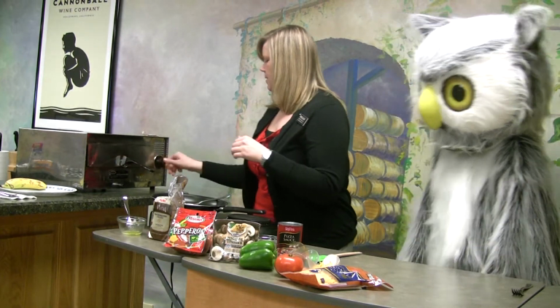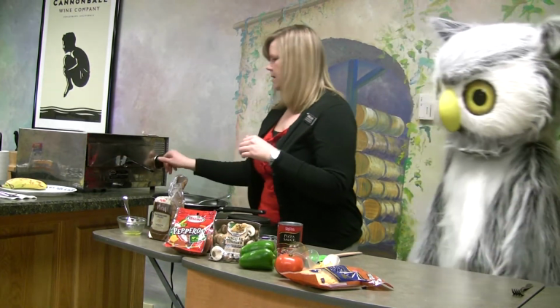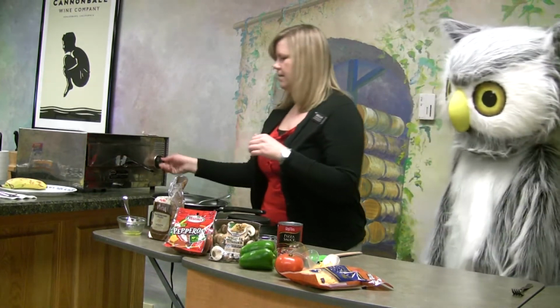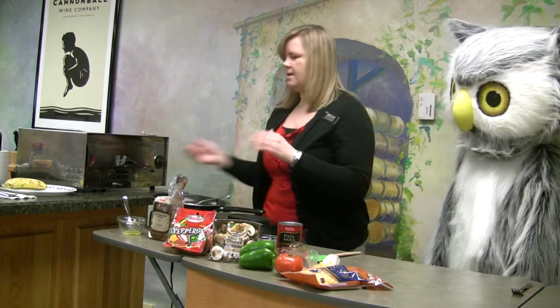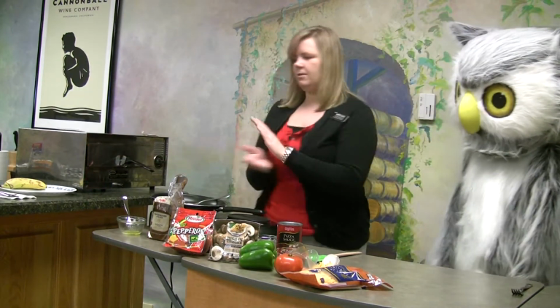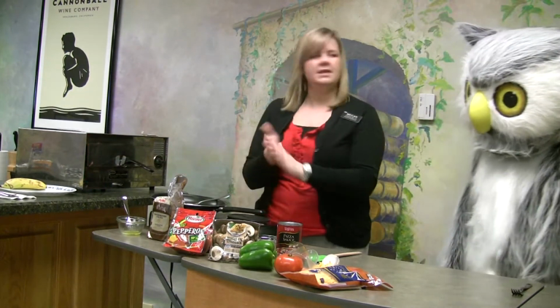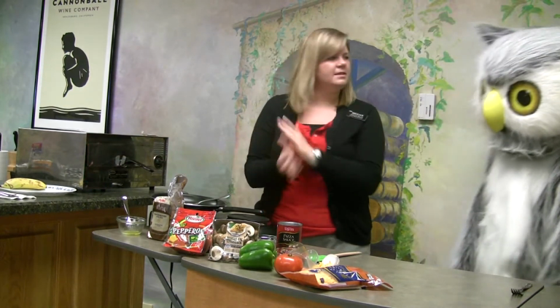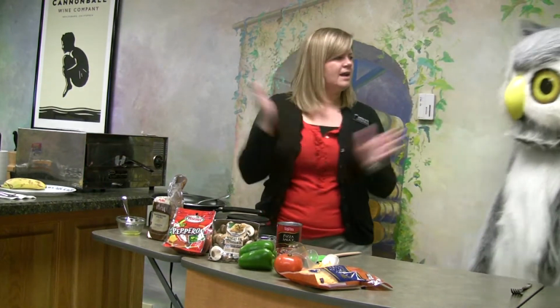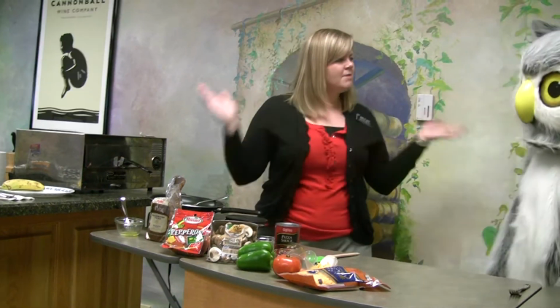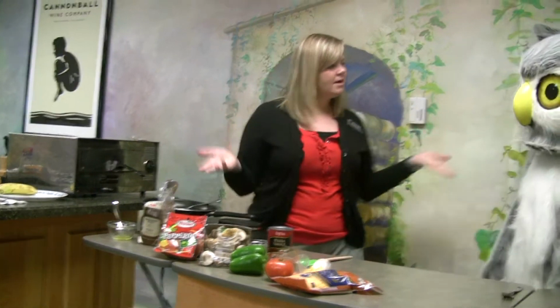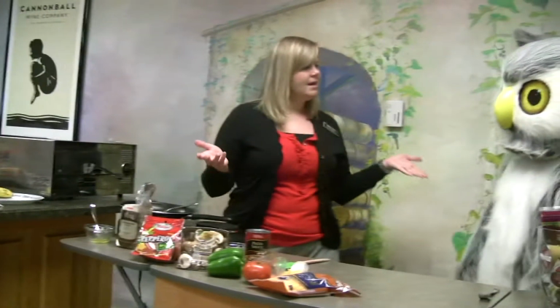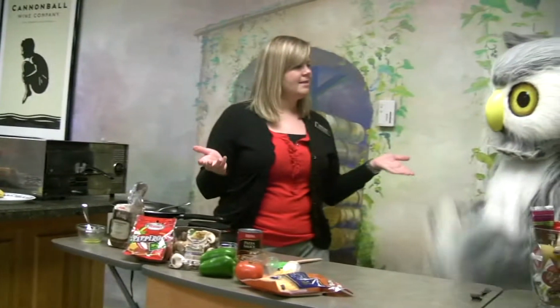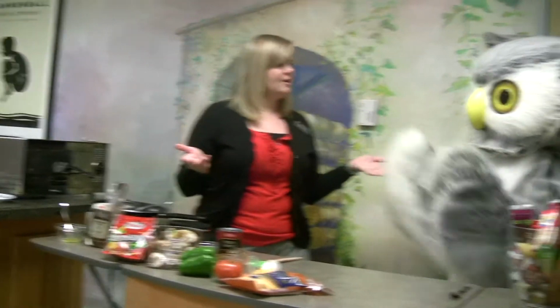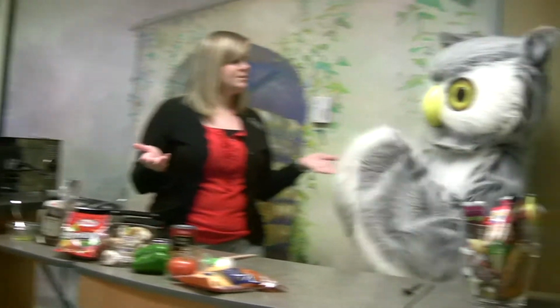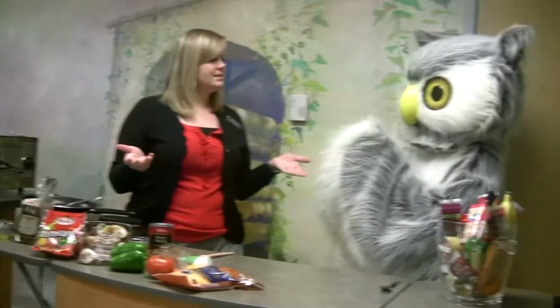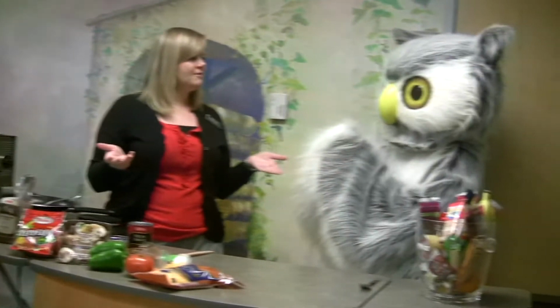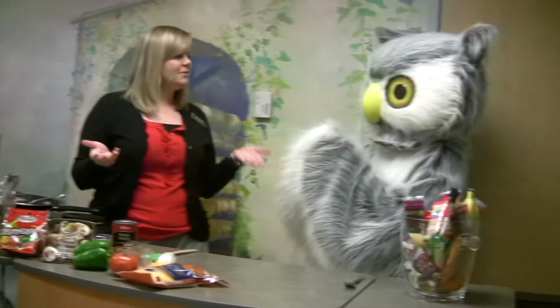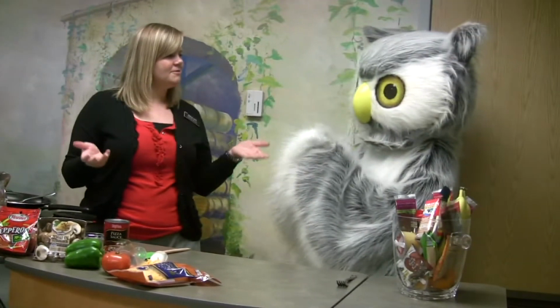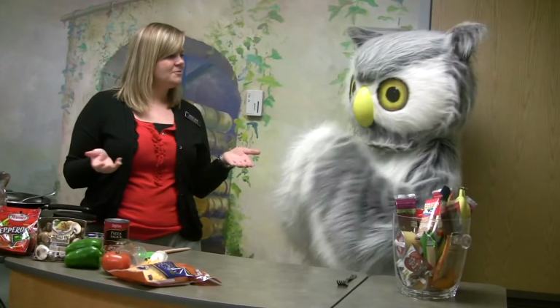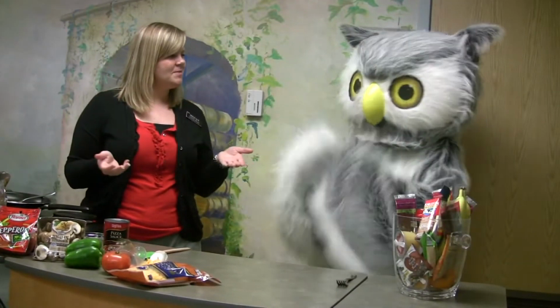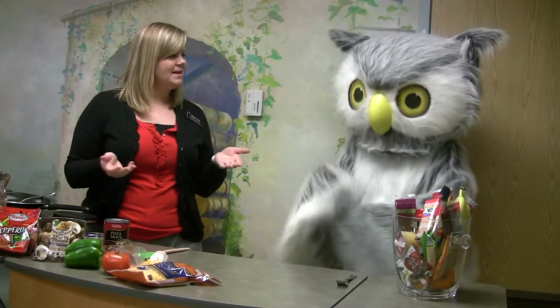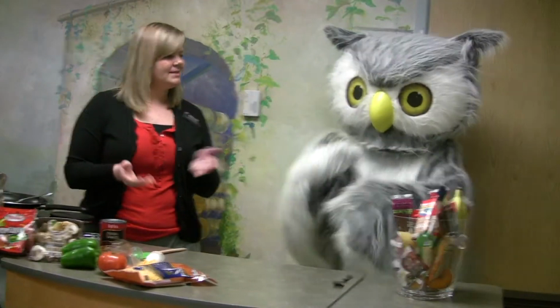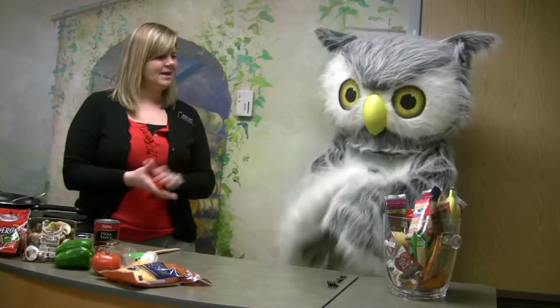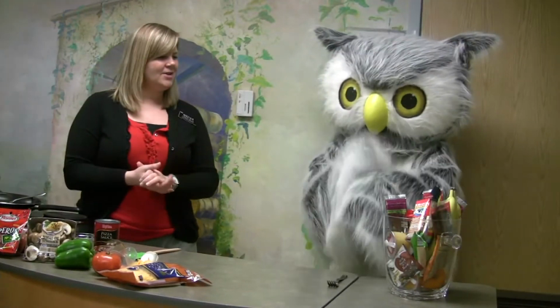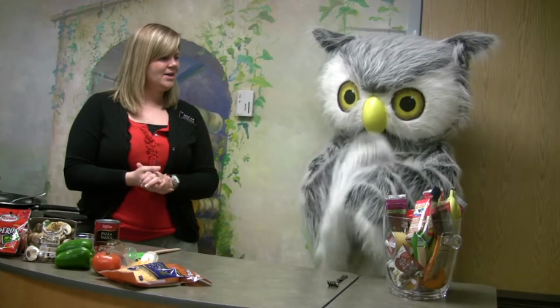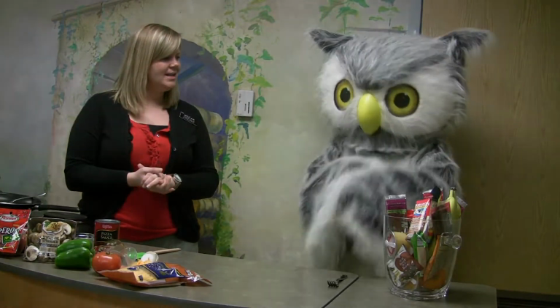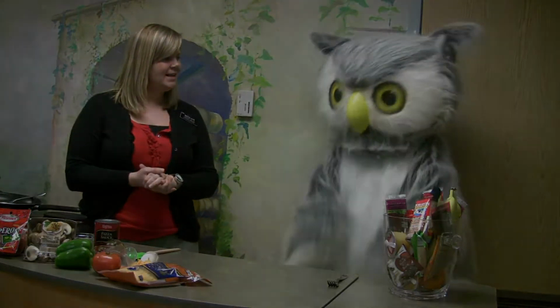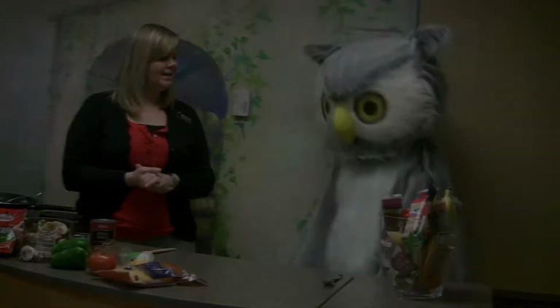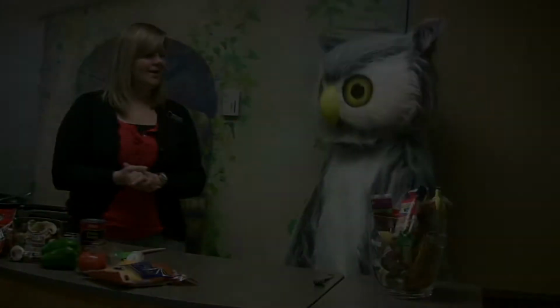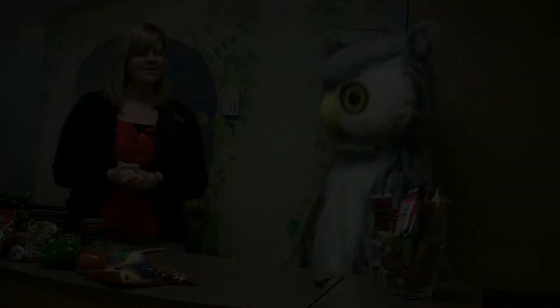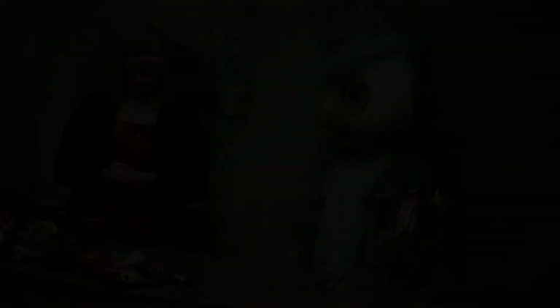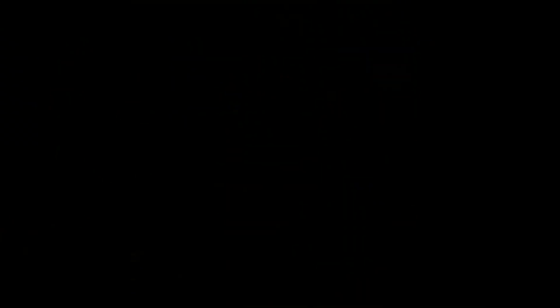We'll set the timer and now we'll just have to wait a few more minutes. Sound good?